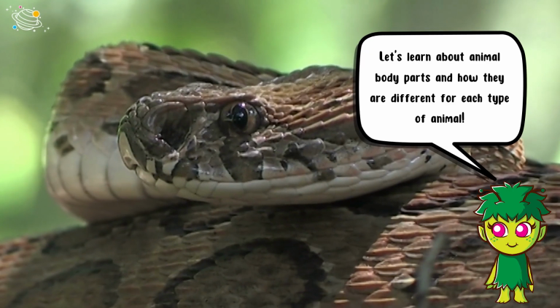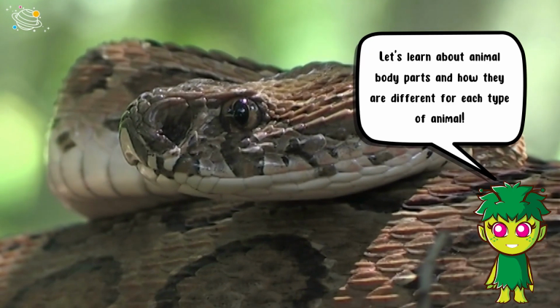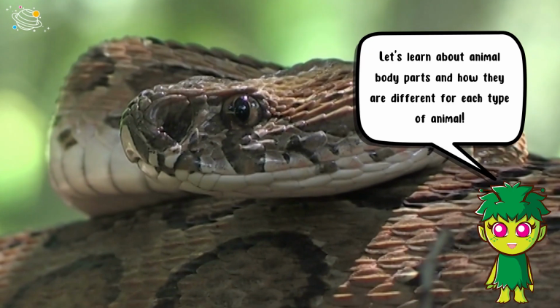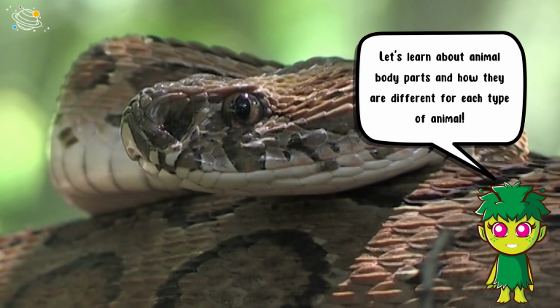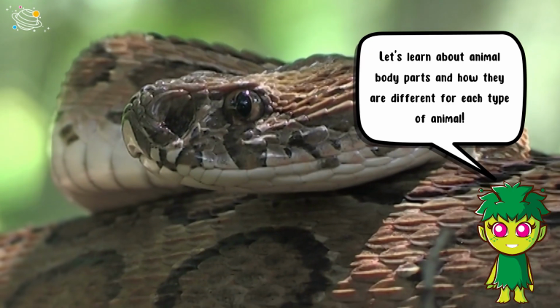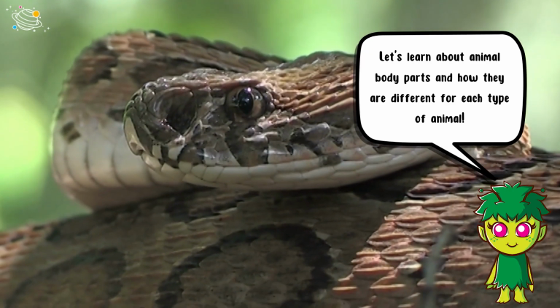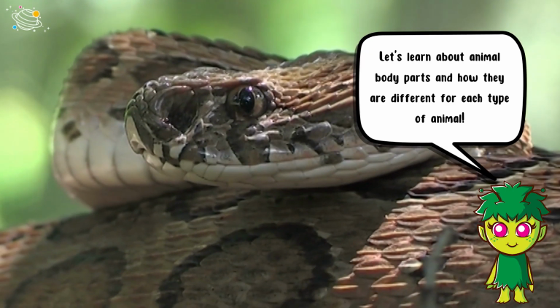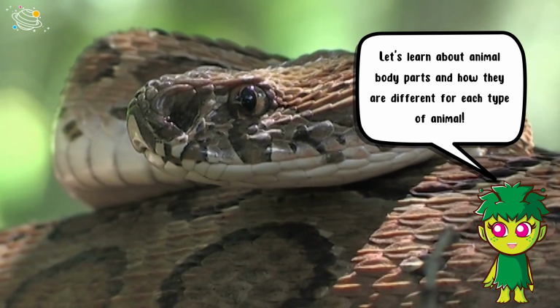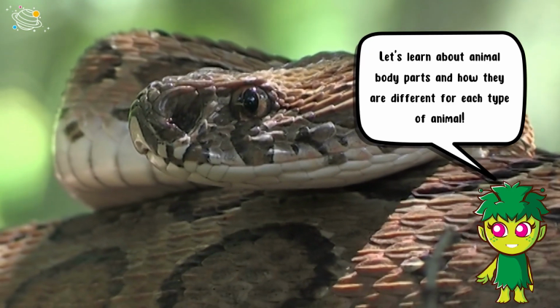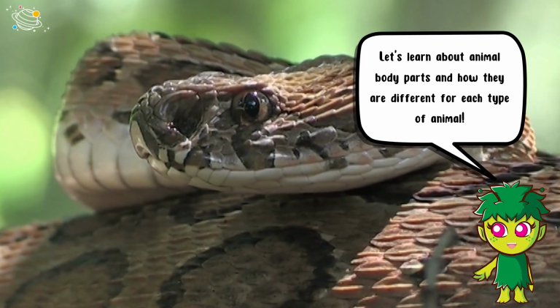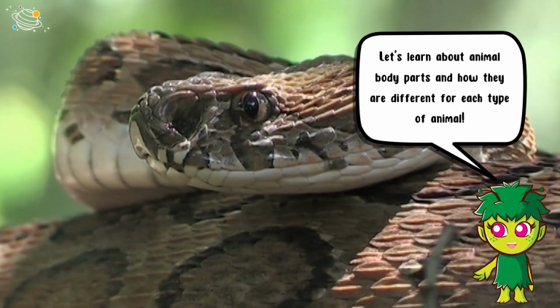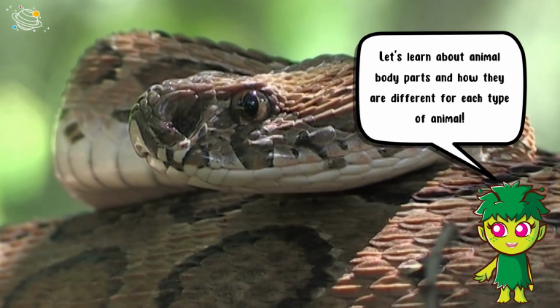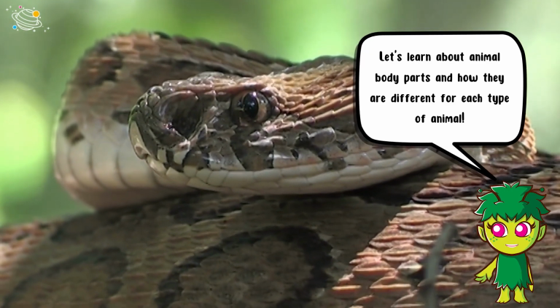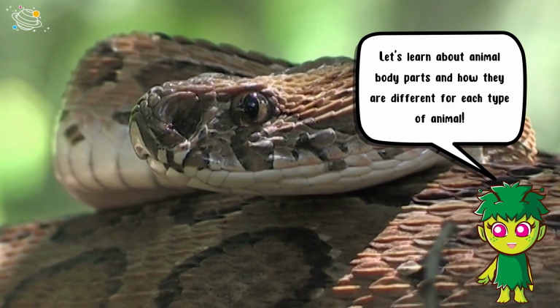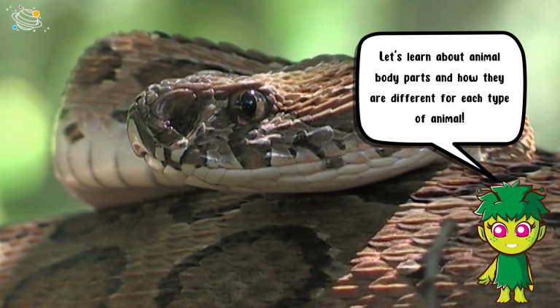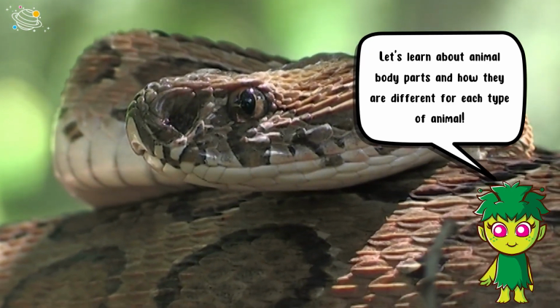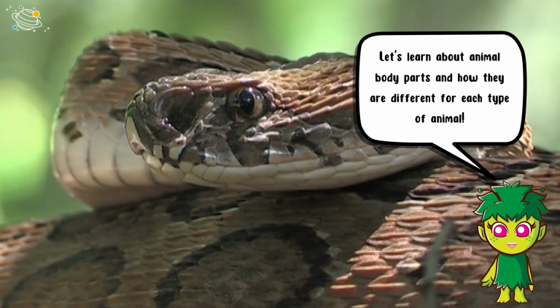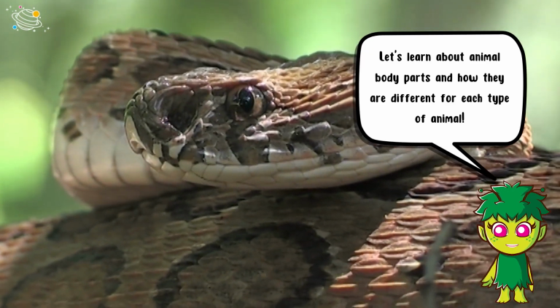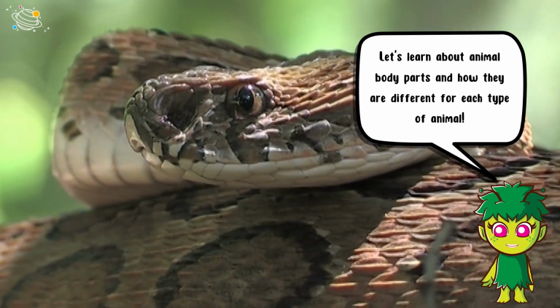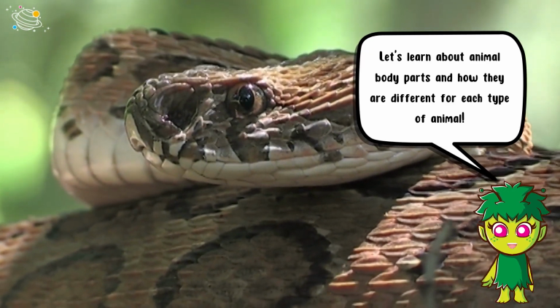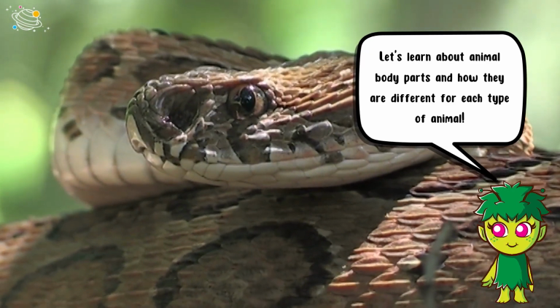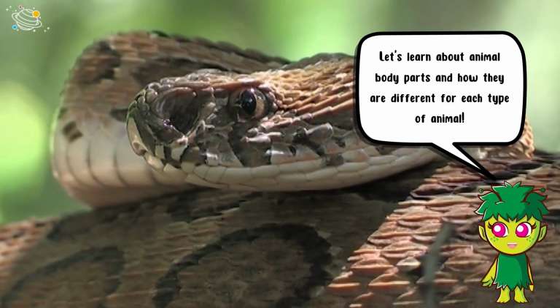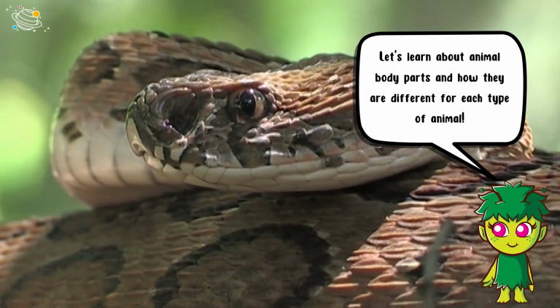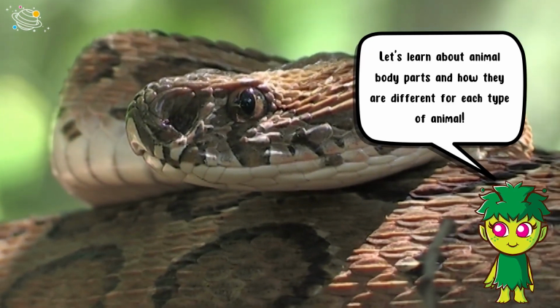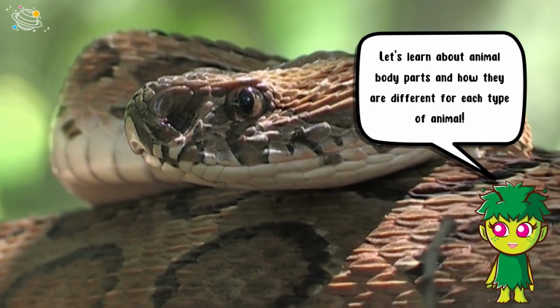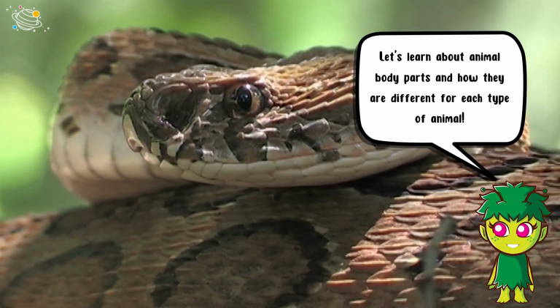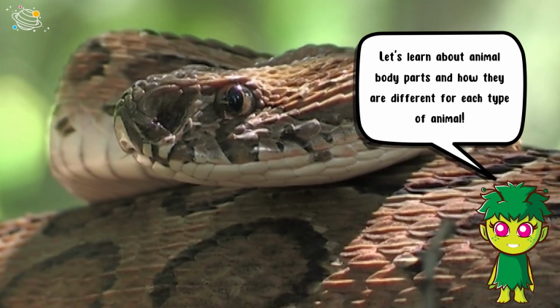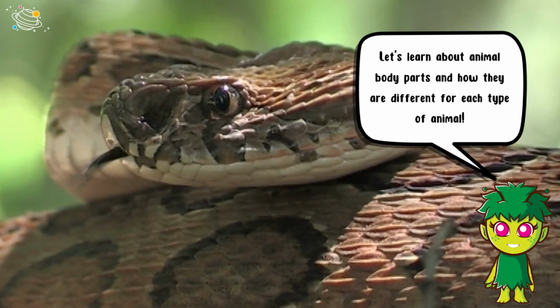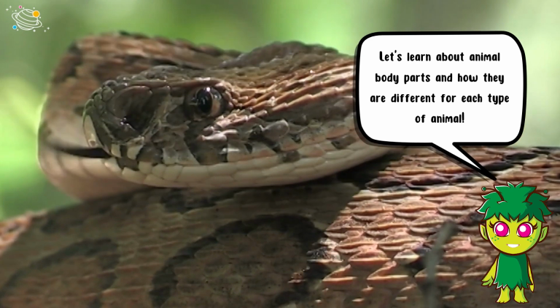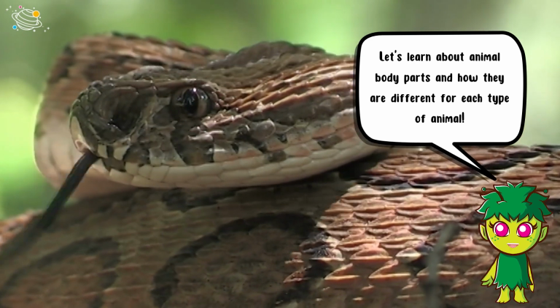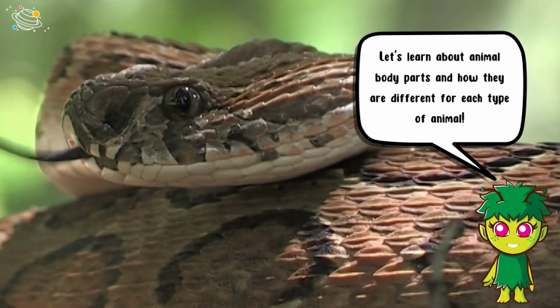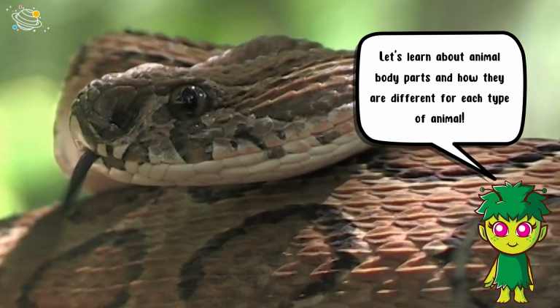Let's learn about animal body parts and how they are different for each type of animal.